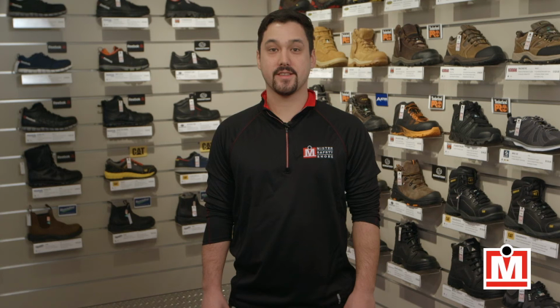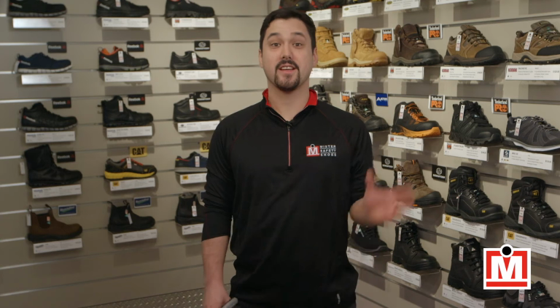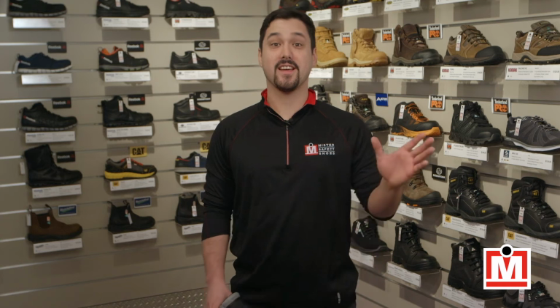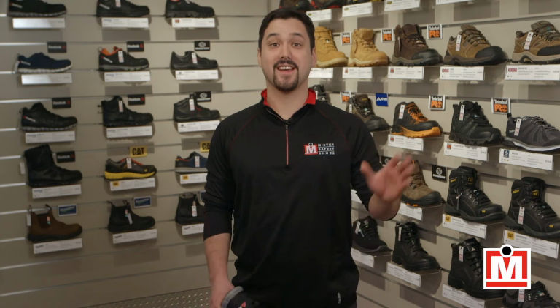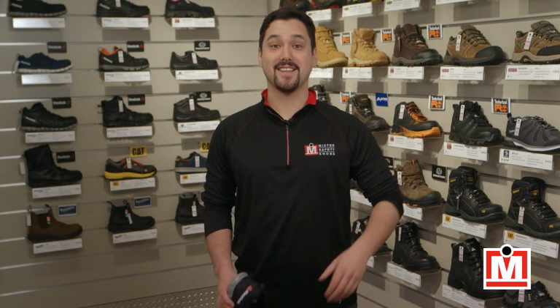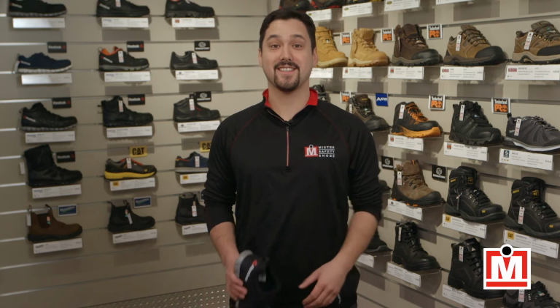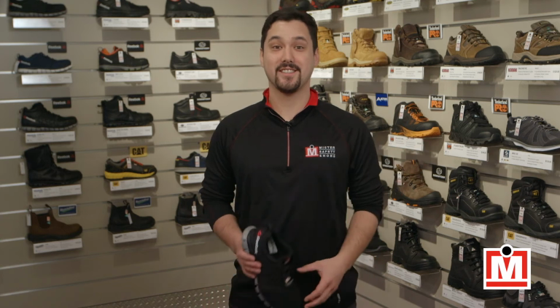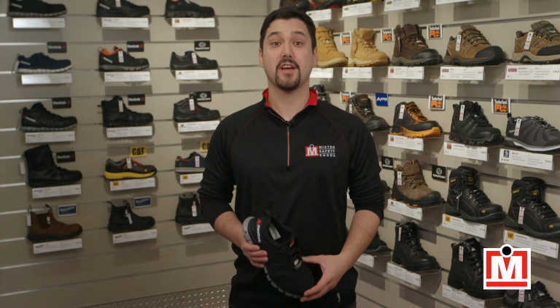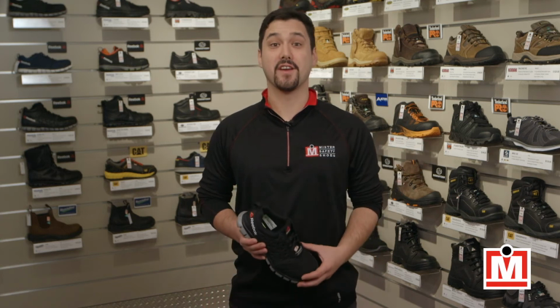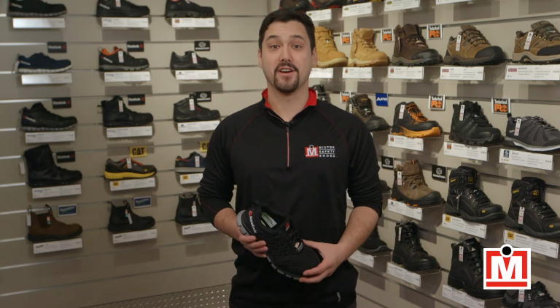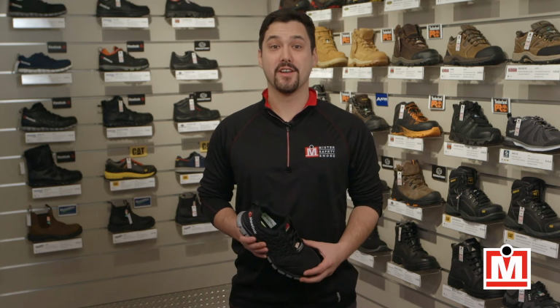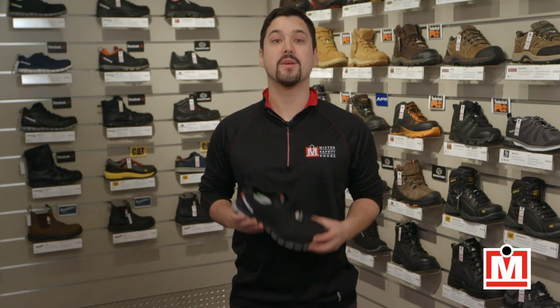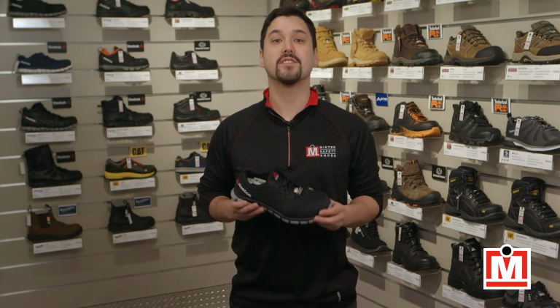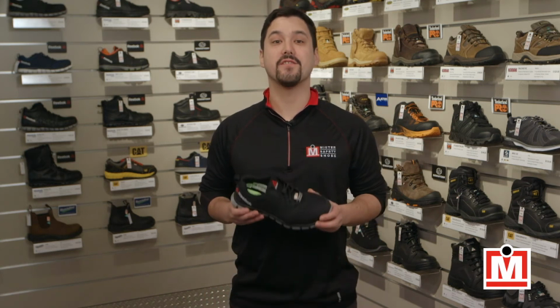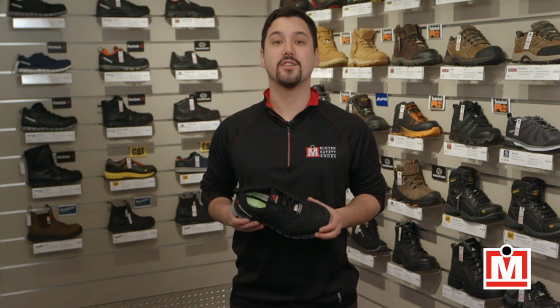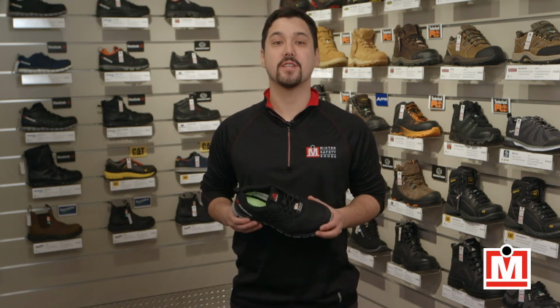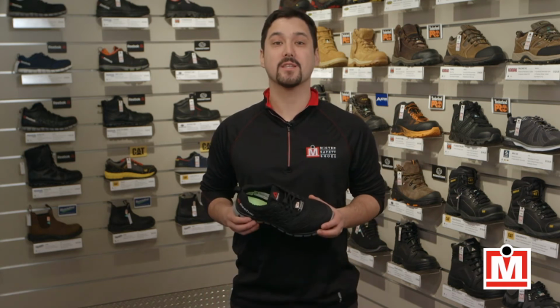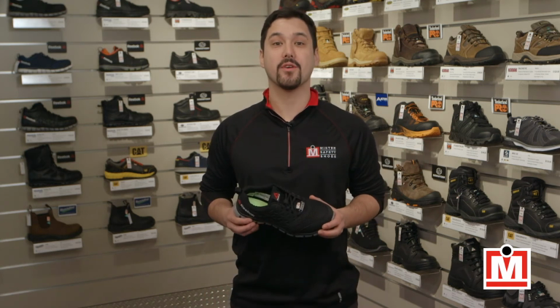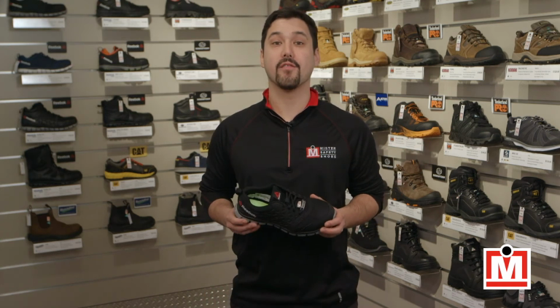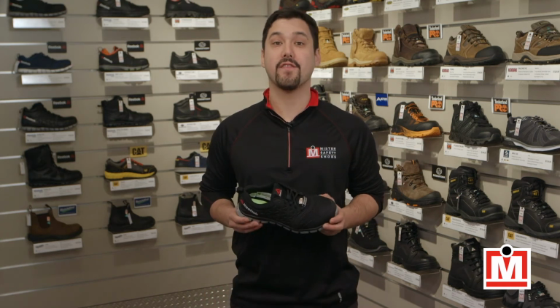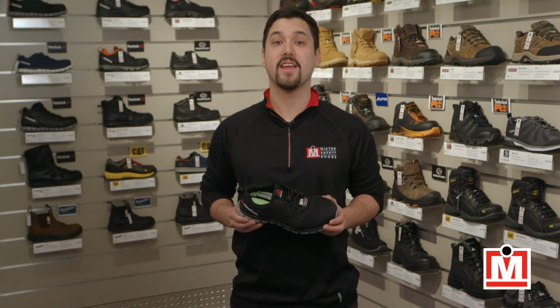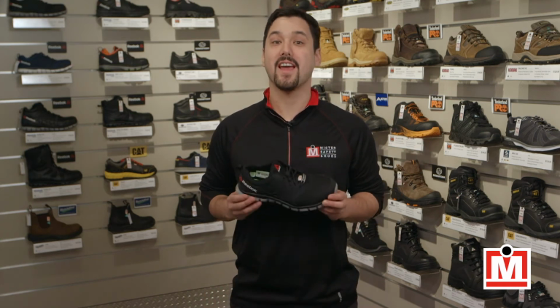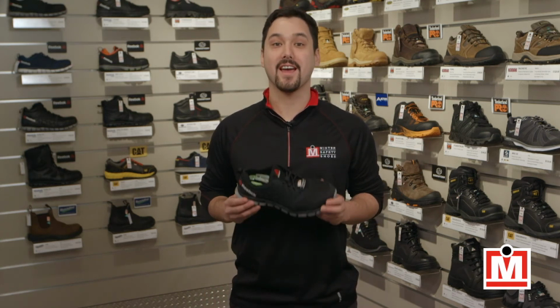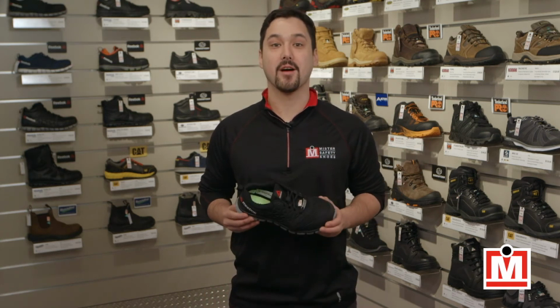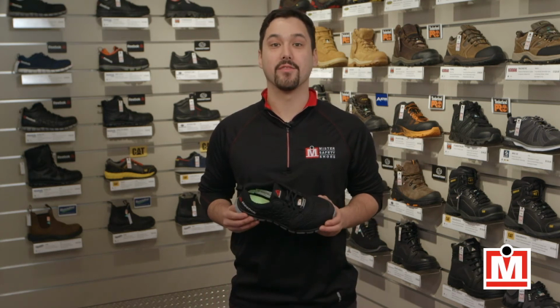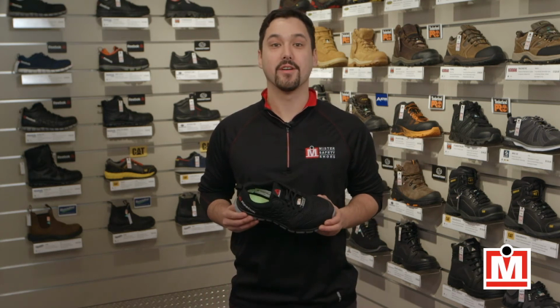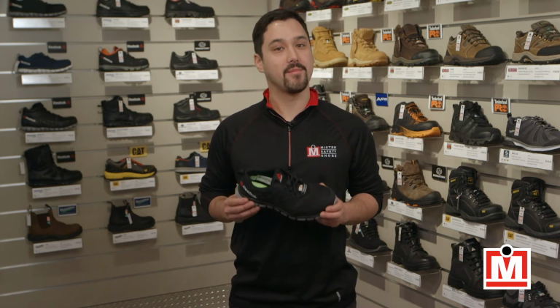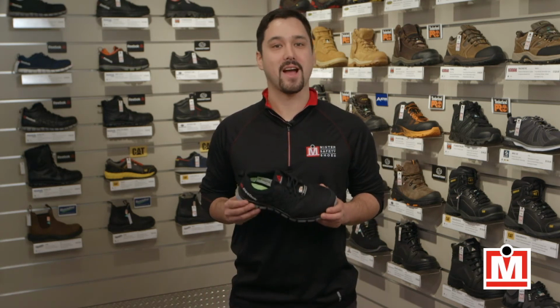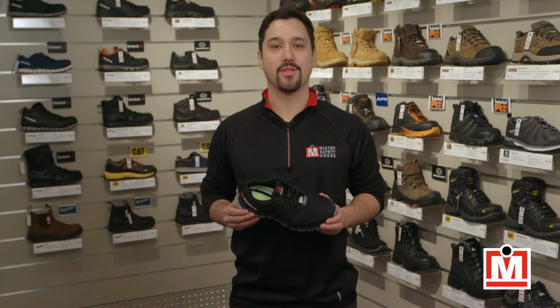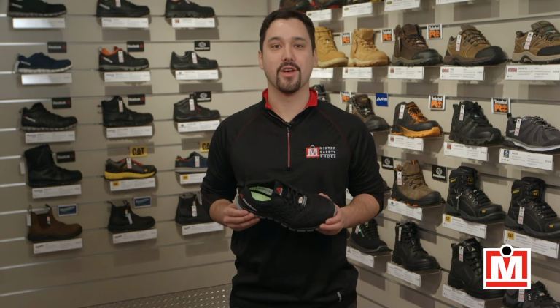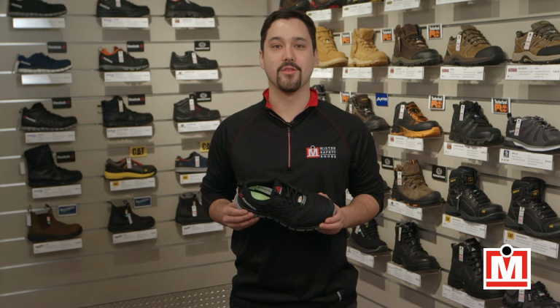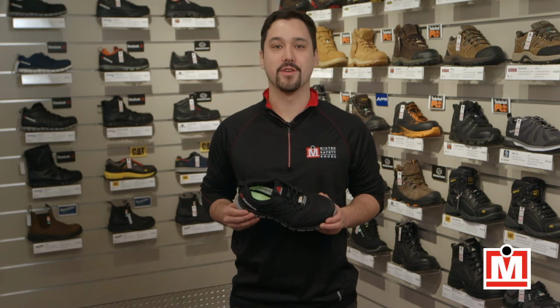Hey guys, Jeff here, your Mr. Safety Shoes expert on fit and comfort, back with another review.